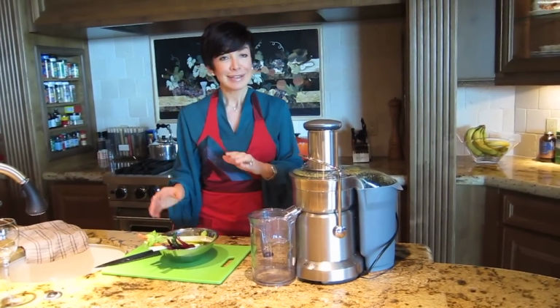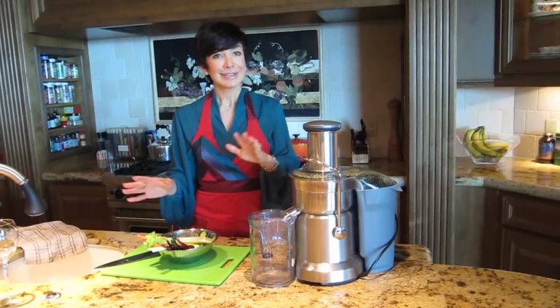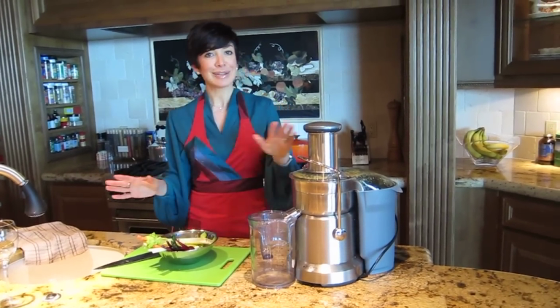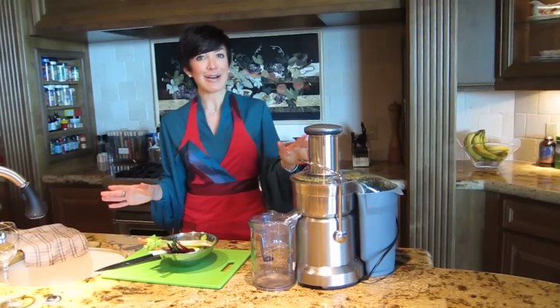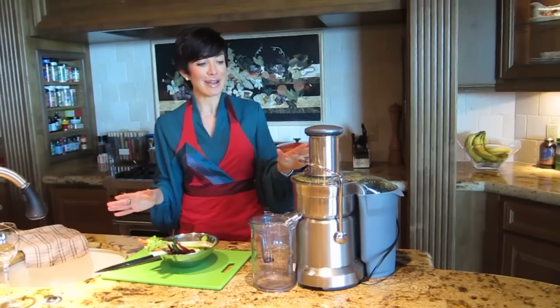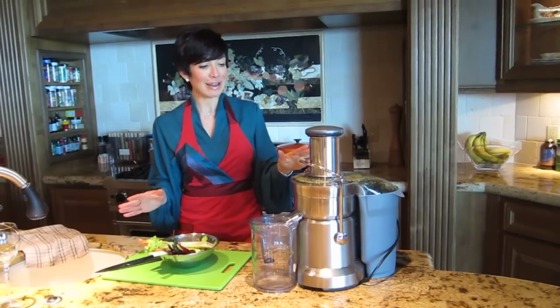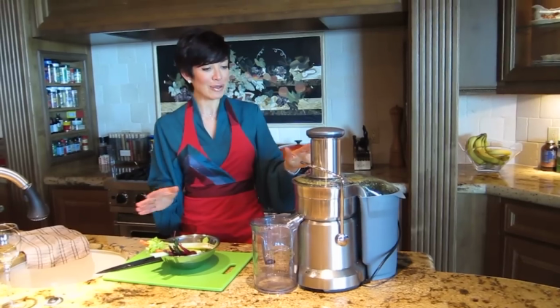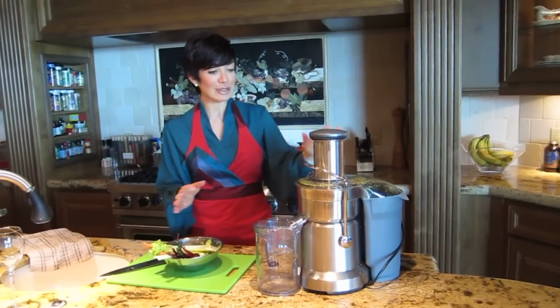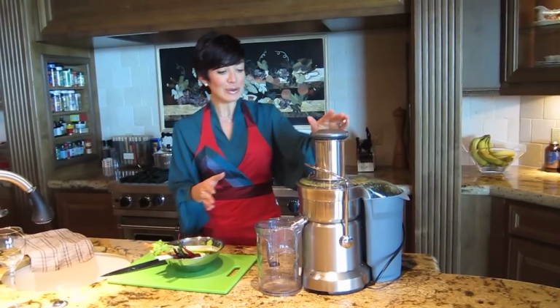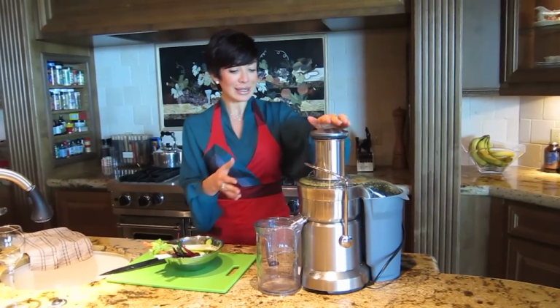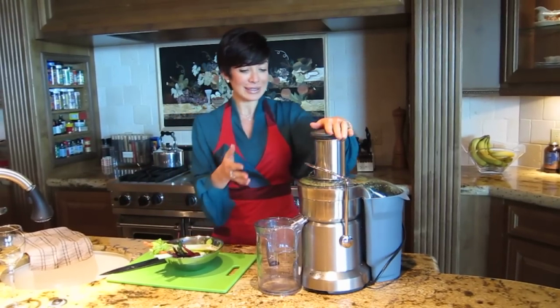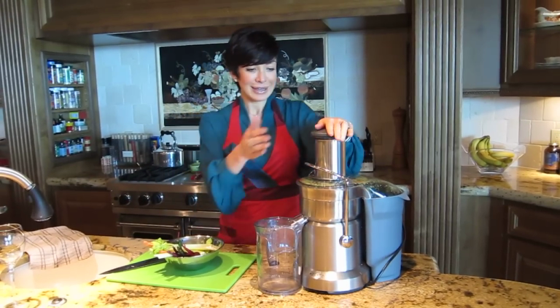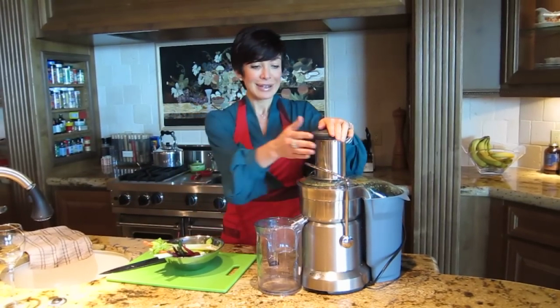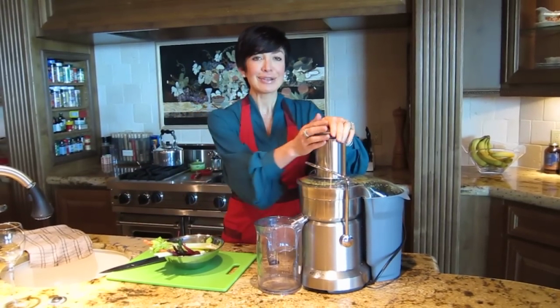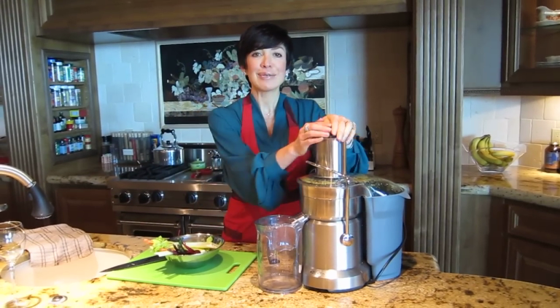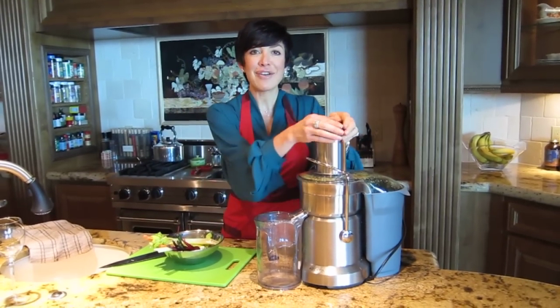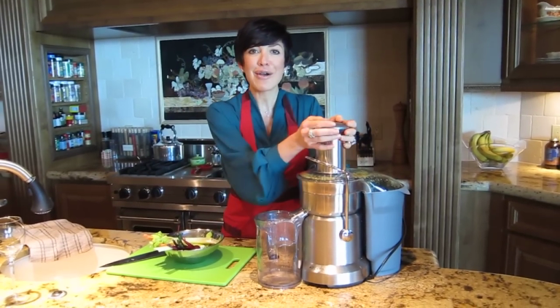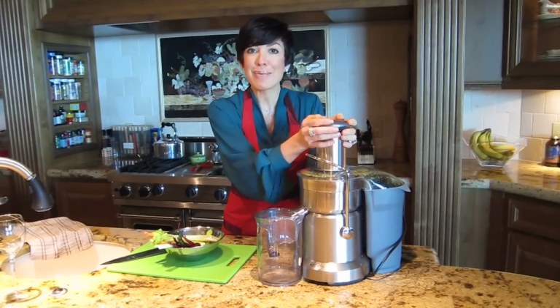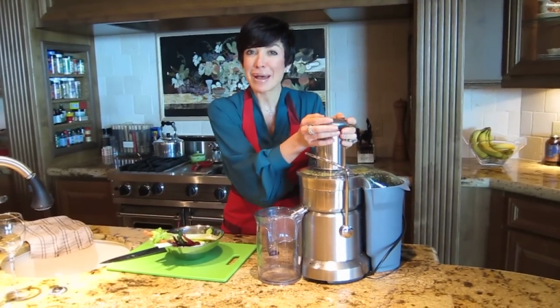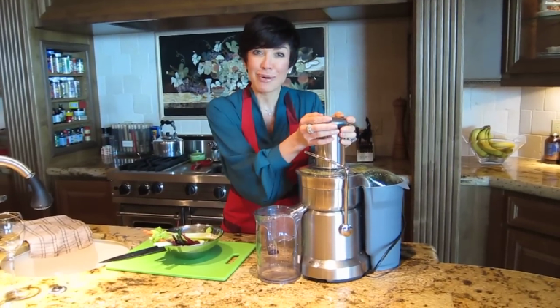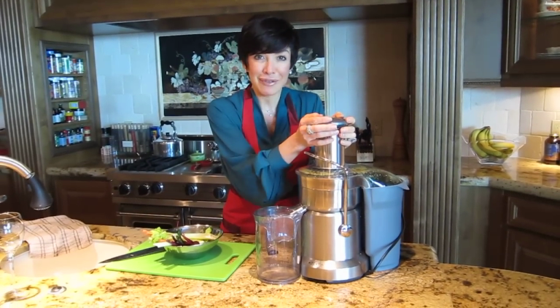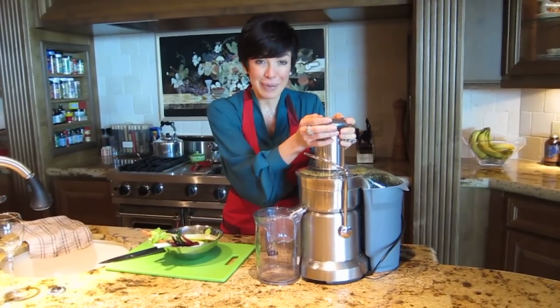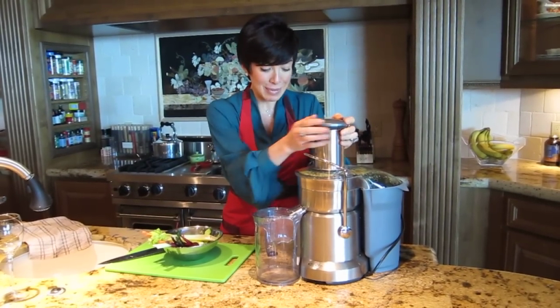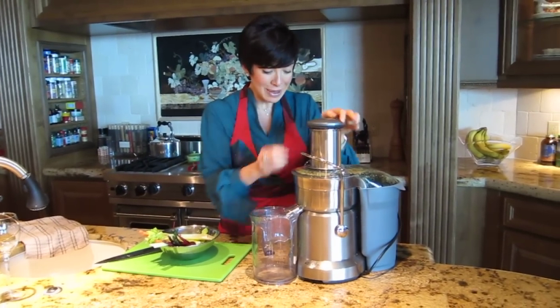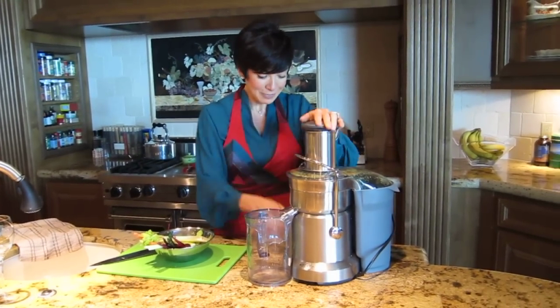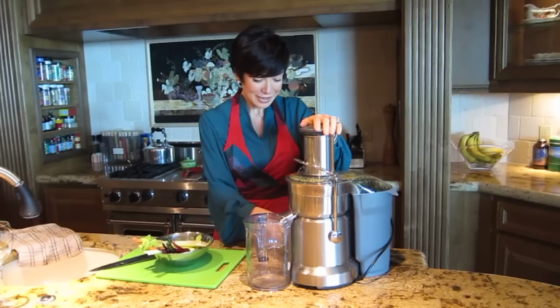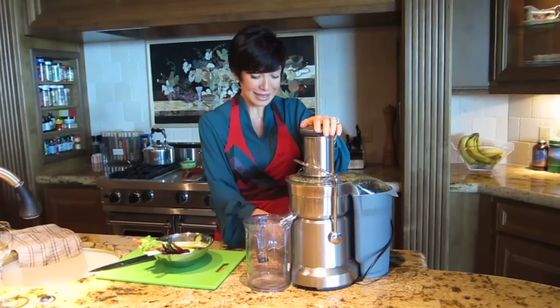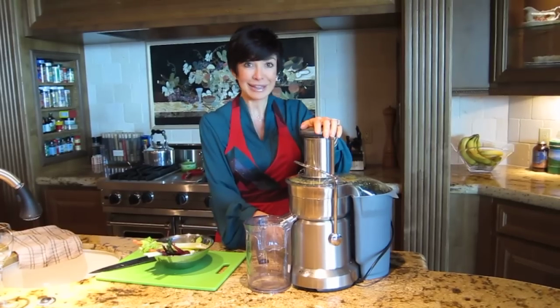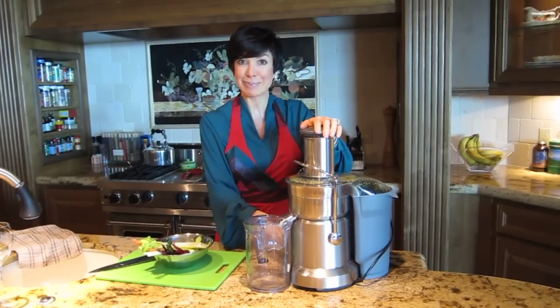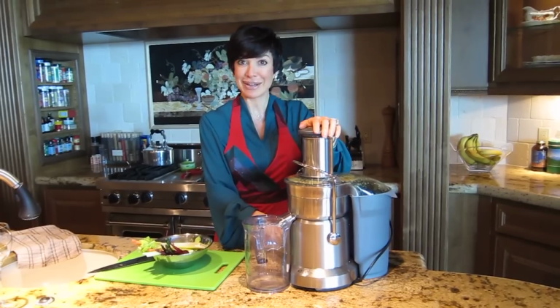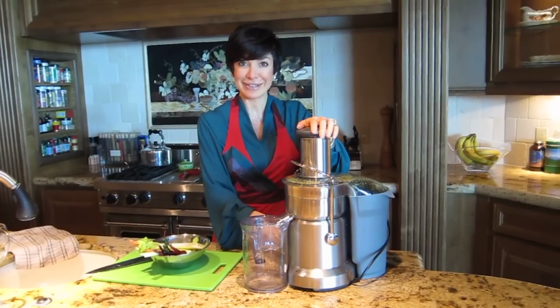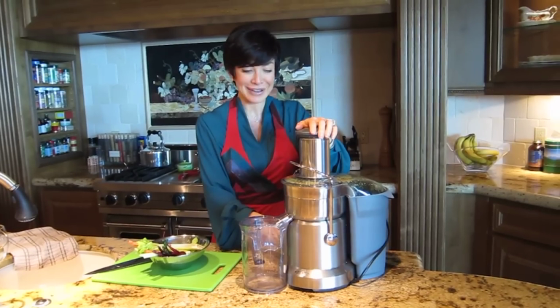Without any further ado, let's fire up my Breville baby and get this party started.